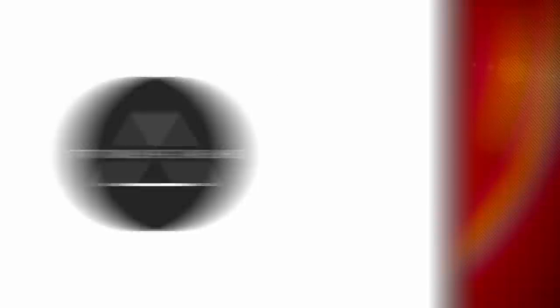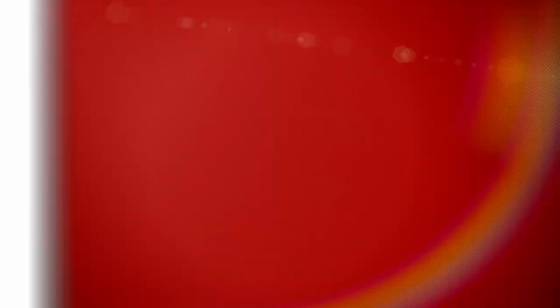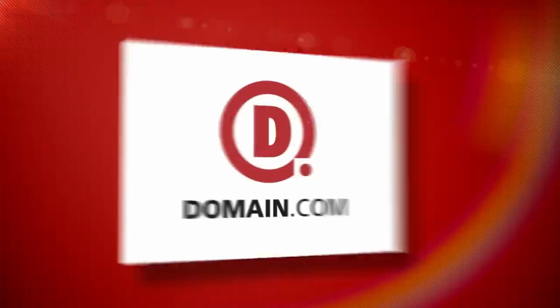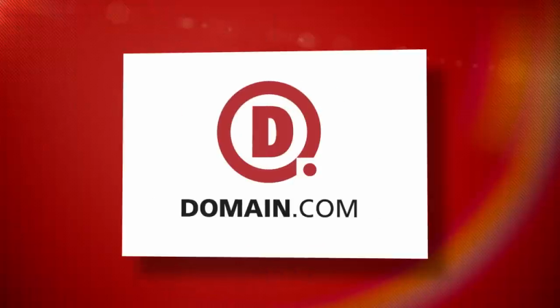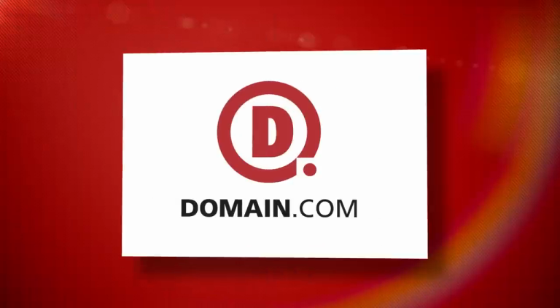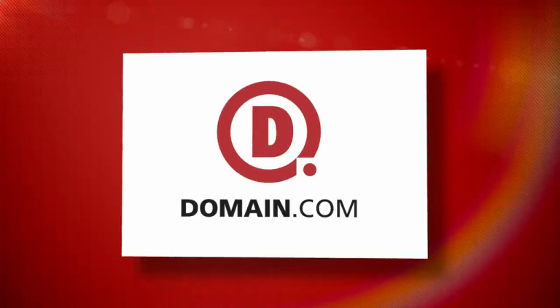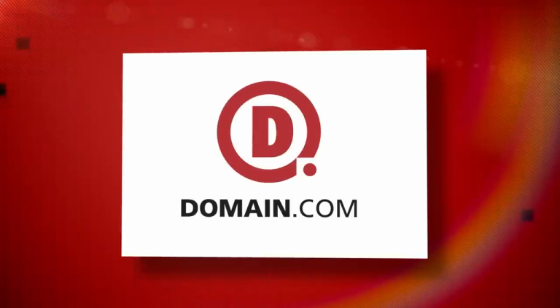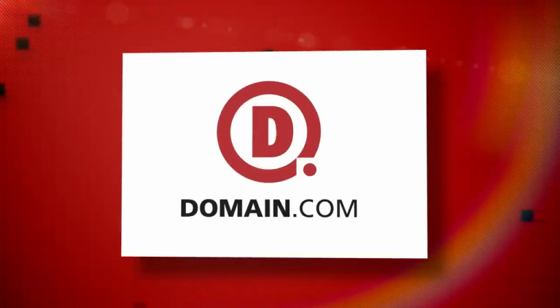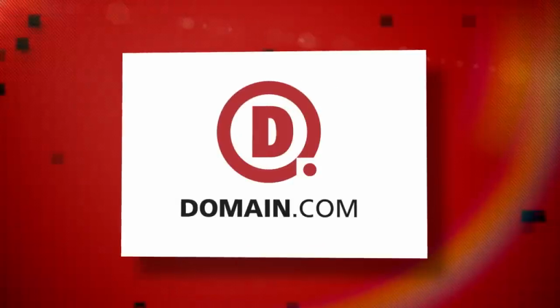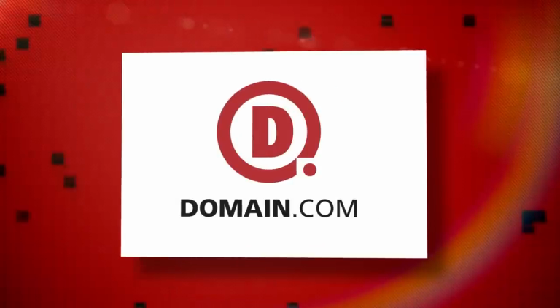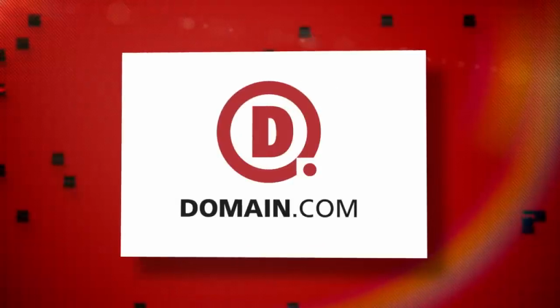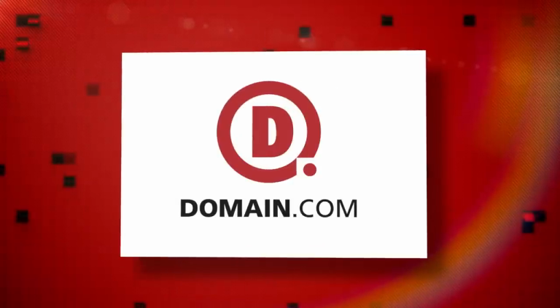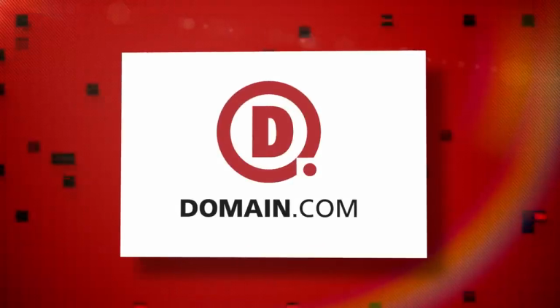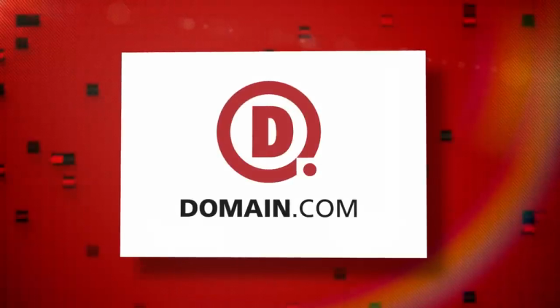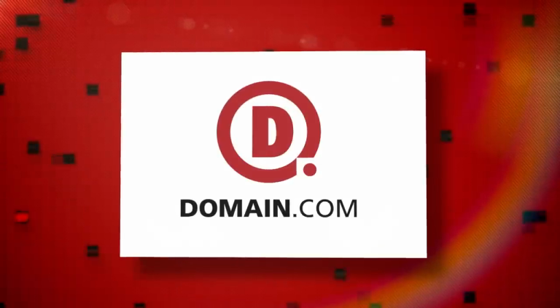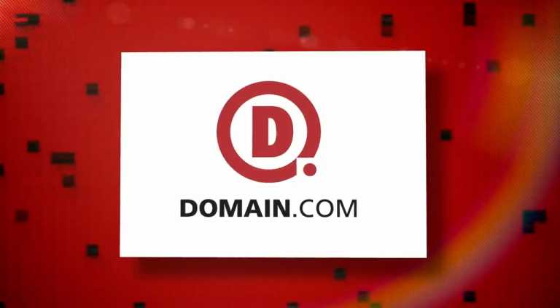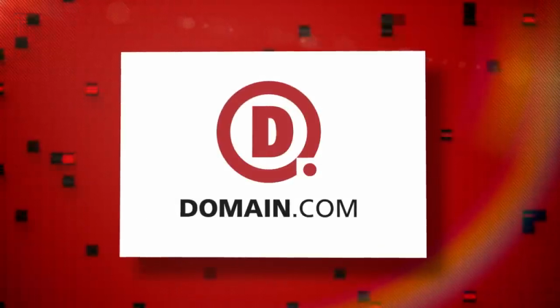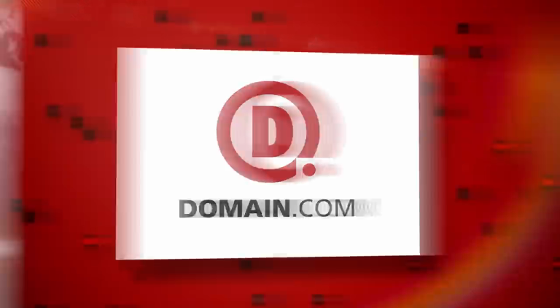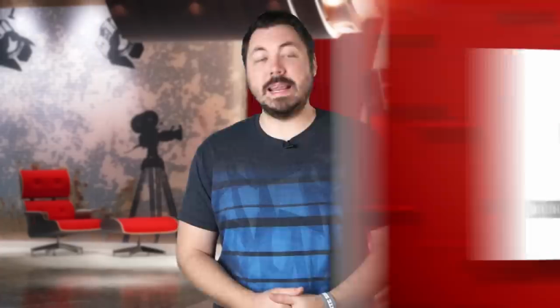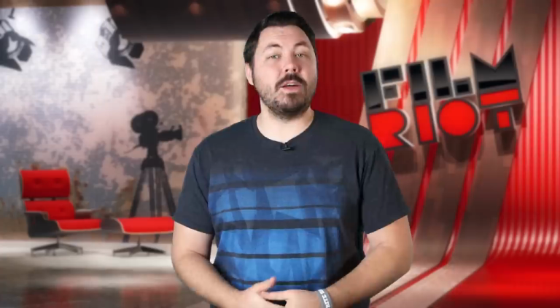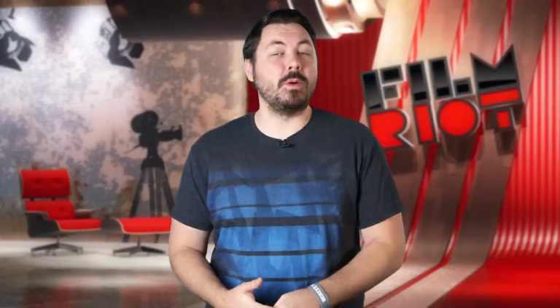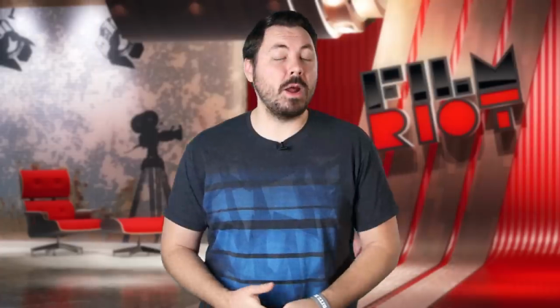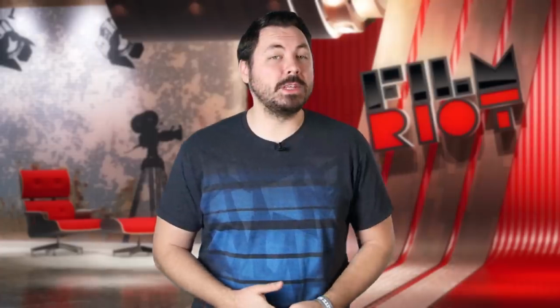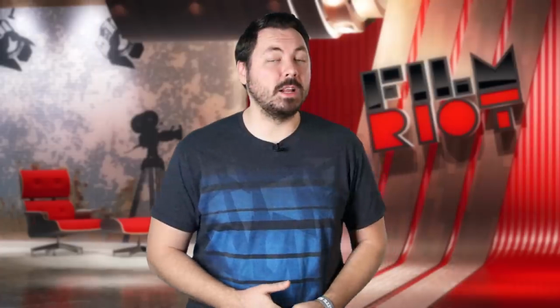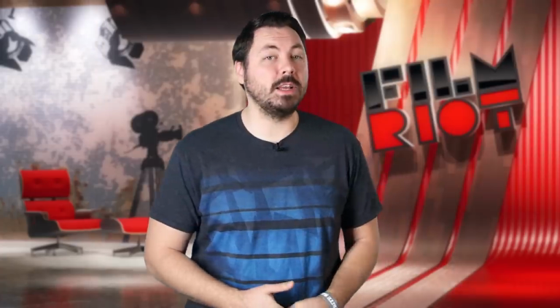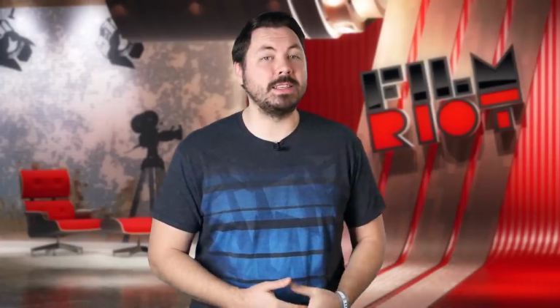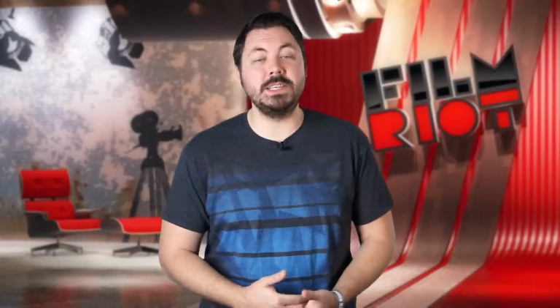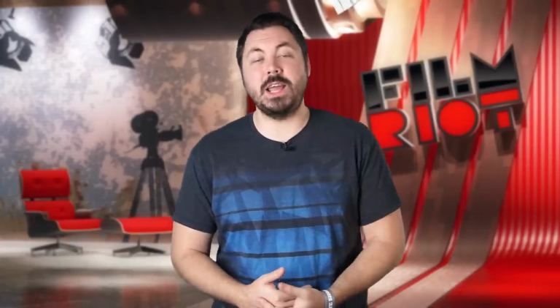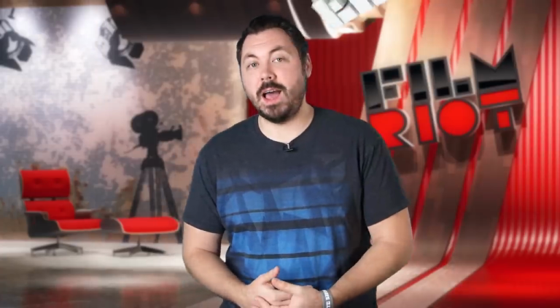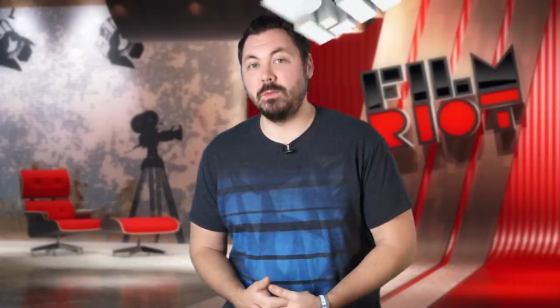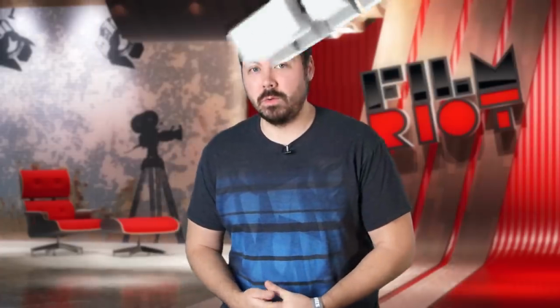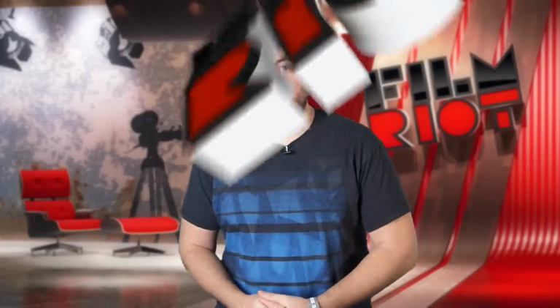This episode of Film Riot is brought to you by Domain.com. Today on Film Riot we're taking a look at the DJI Ronin.